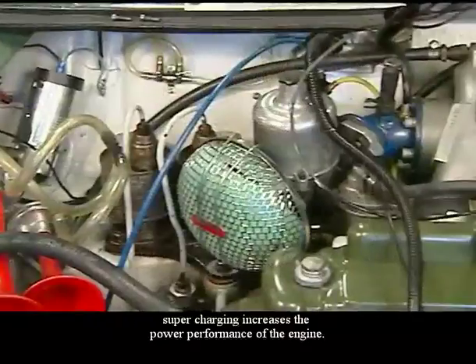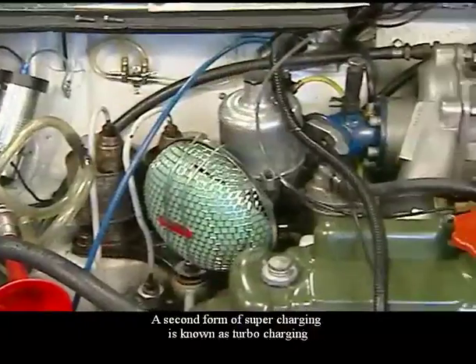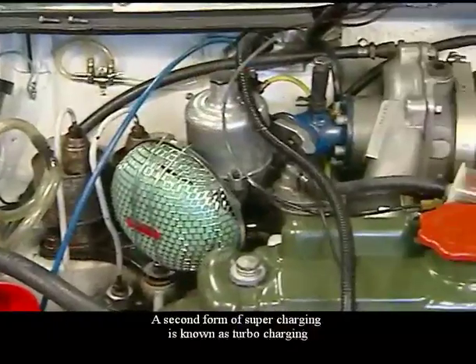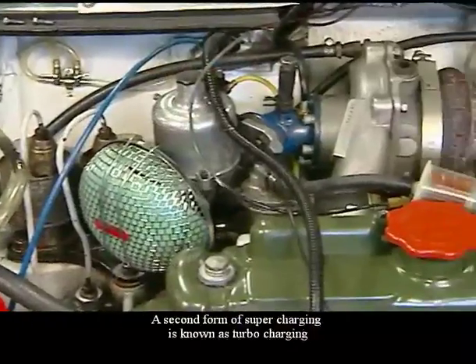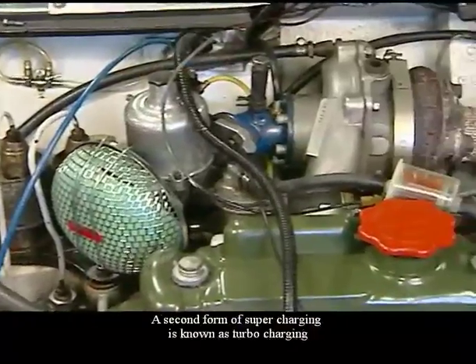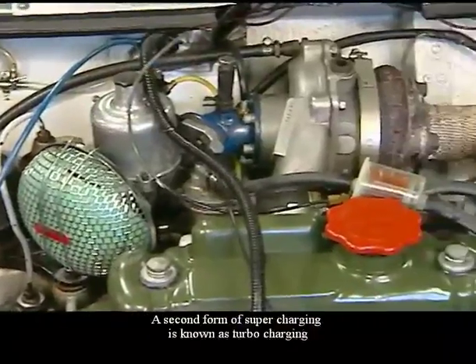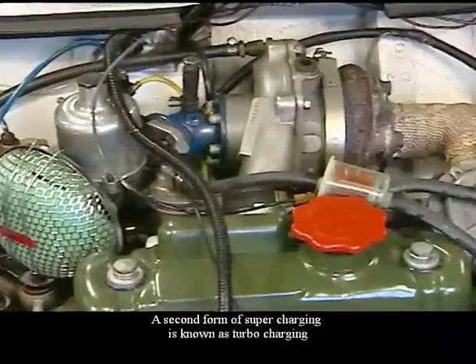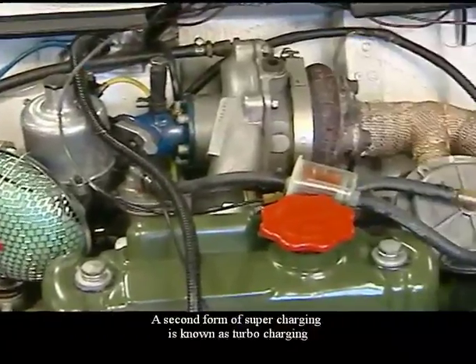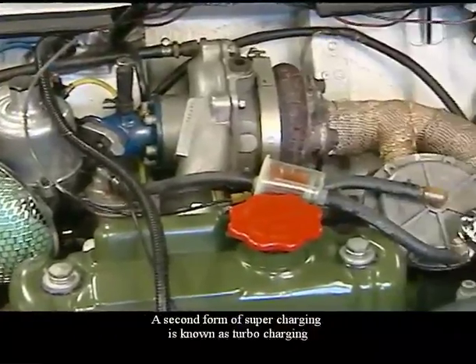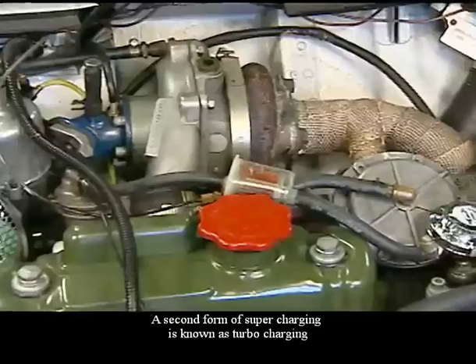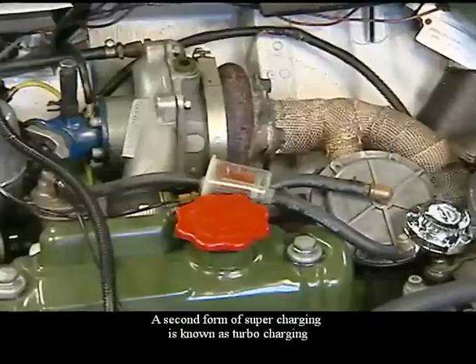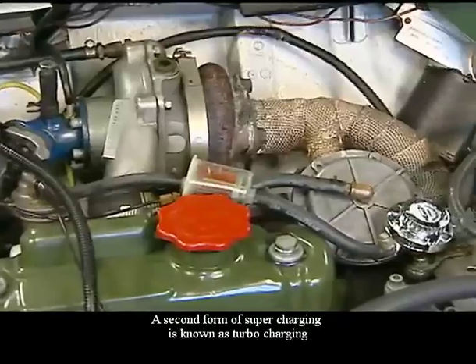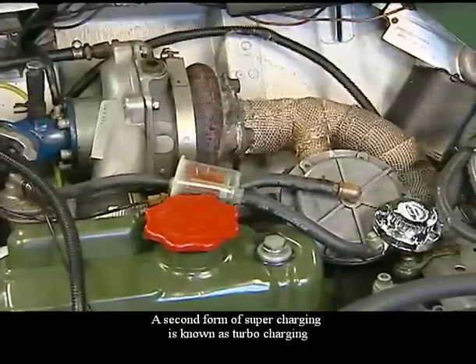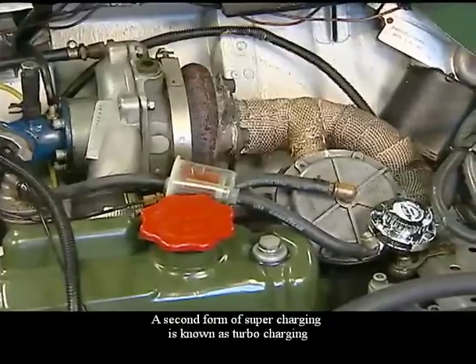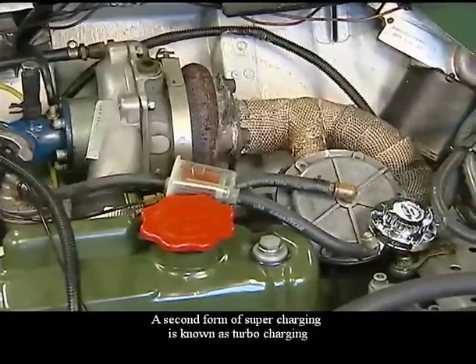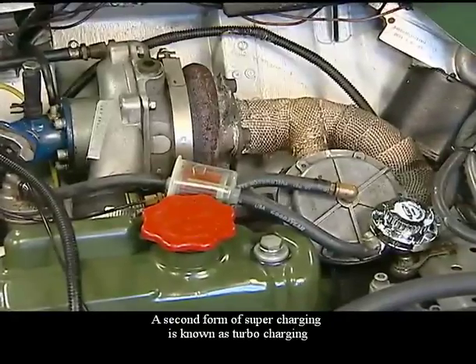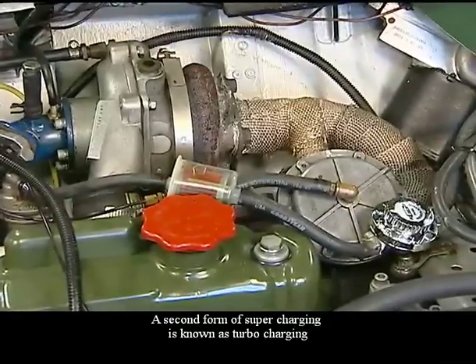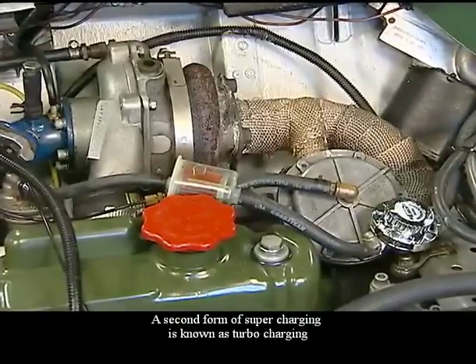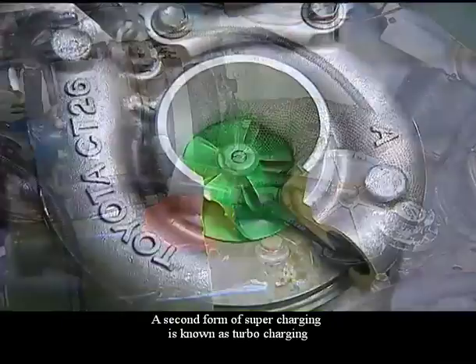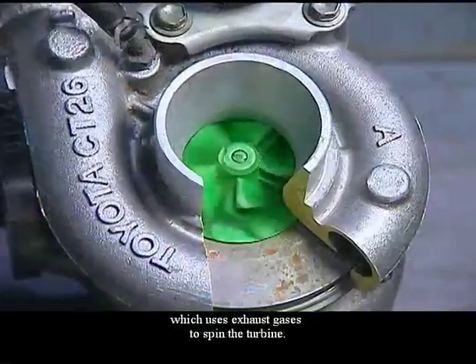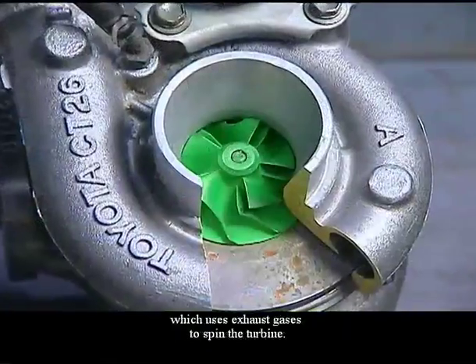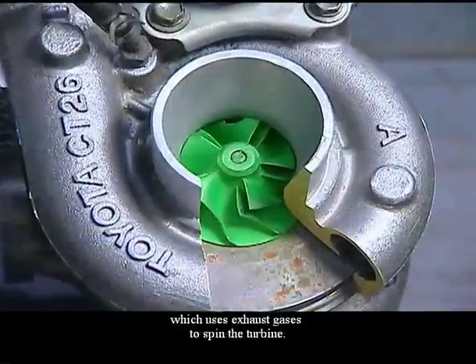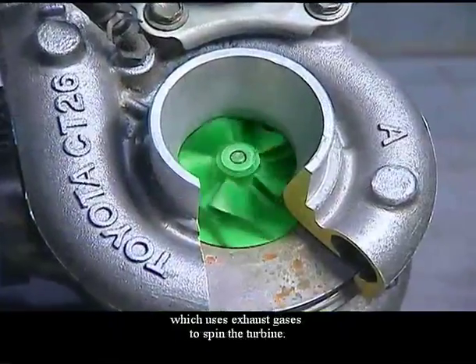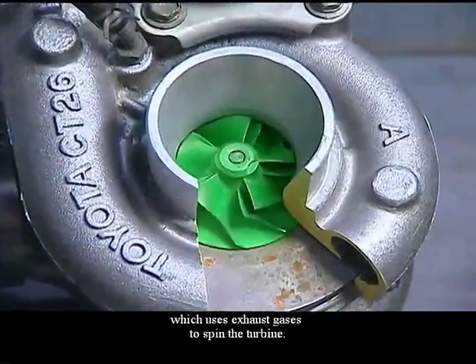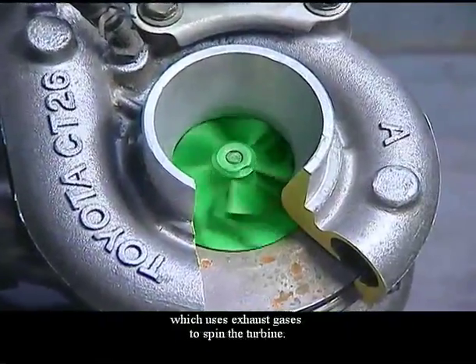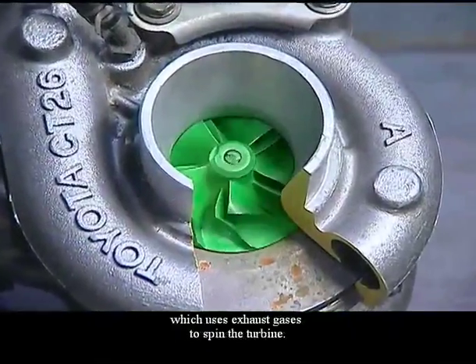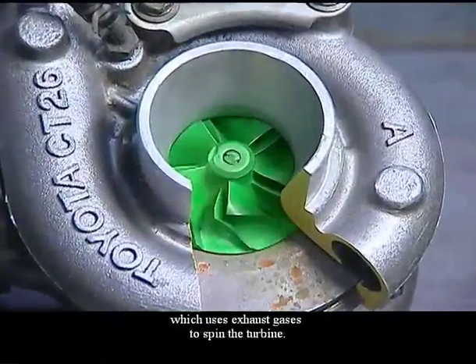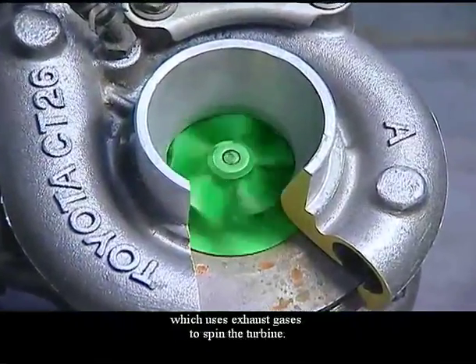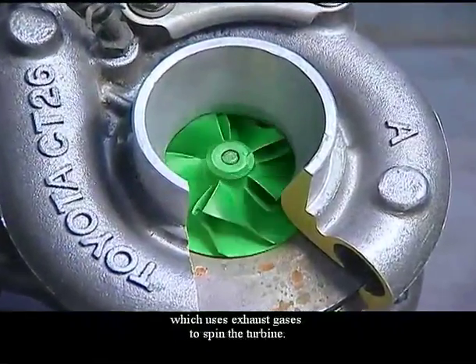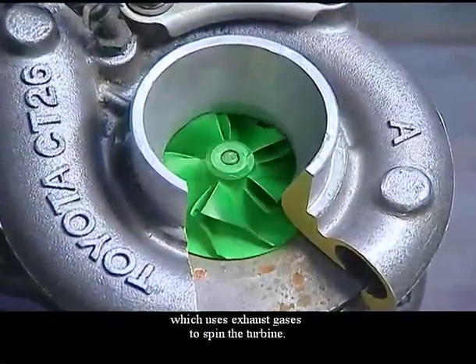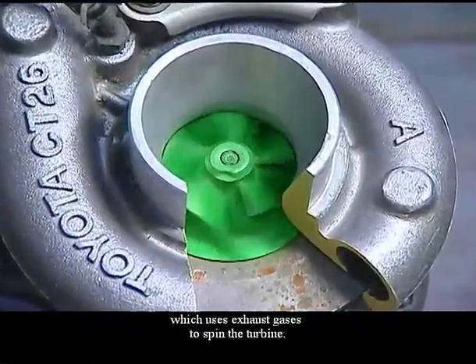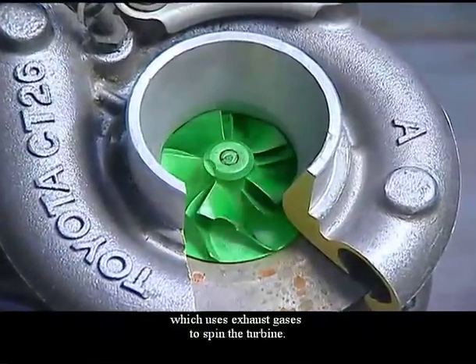A second form of supercharging is known as turbocharging, which uses exhaust gases to spin the turbine.